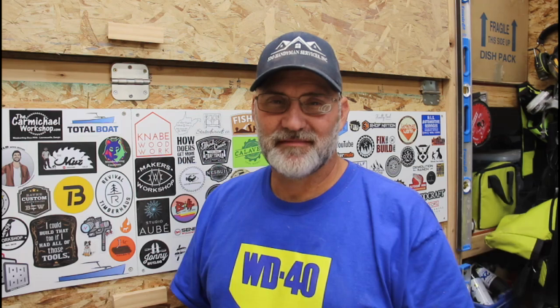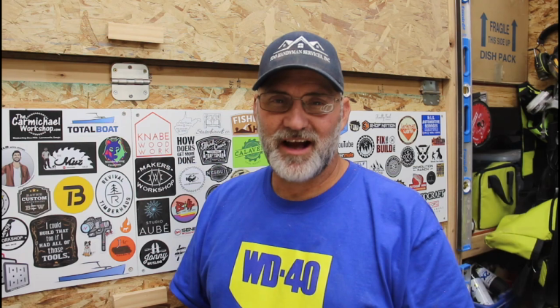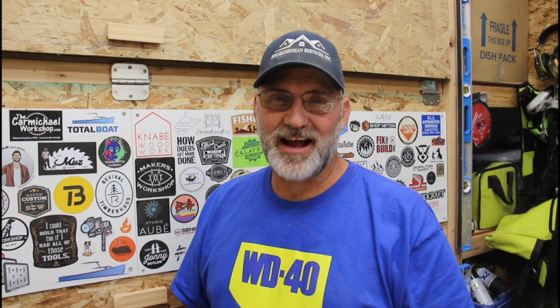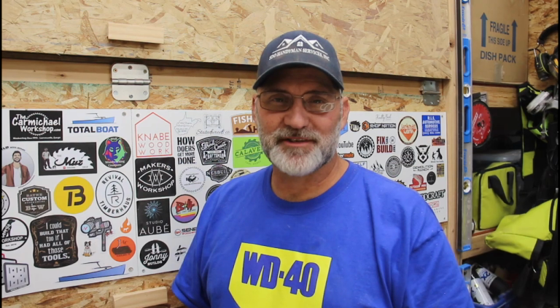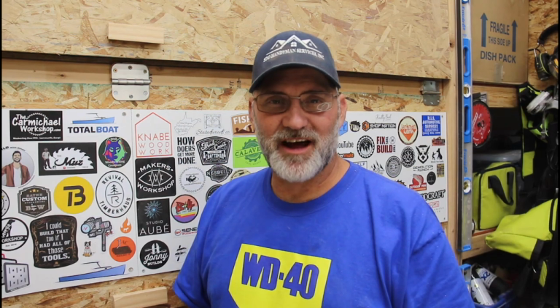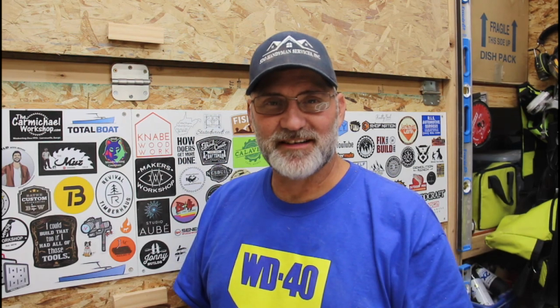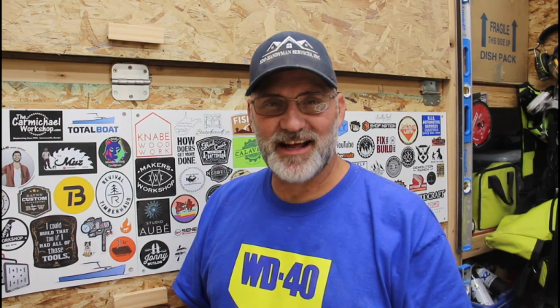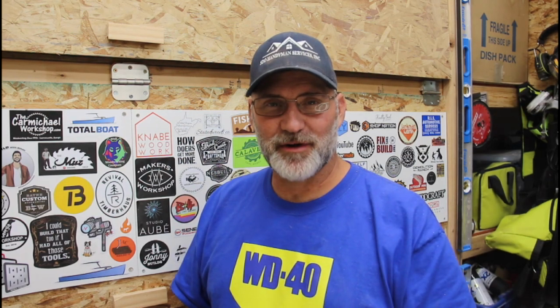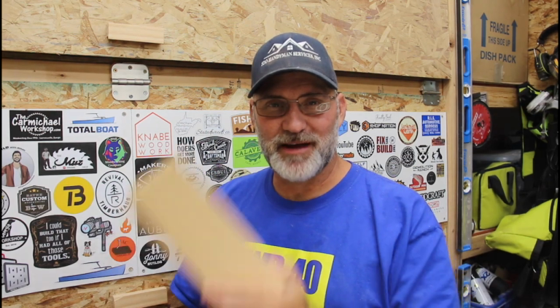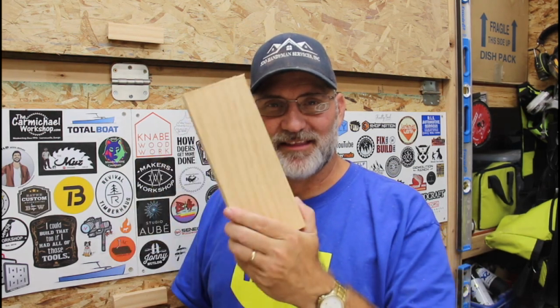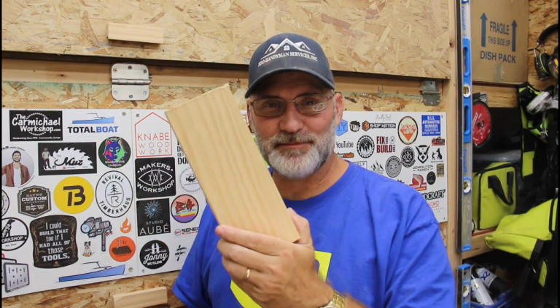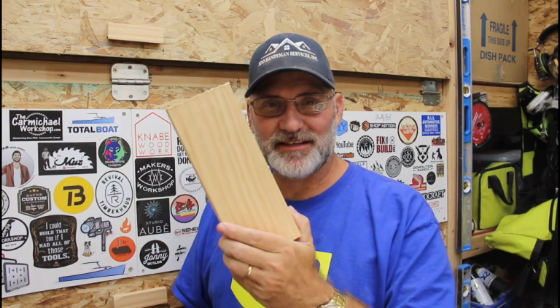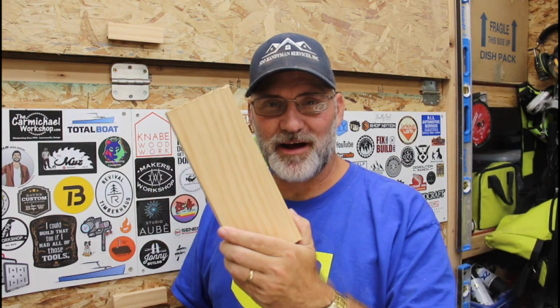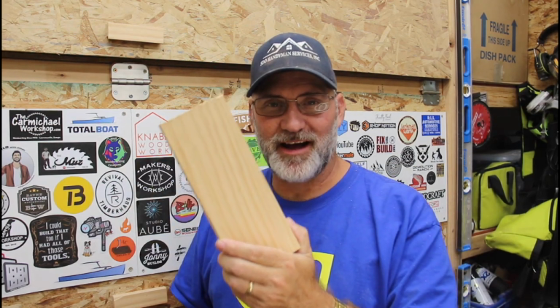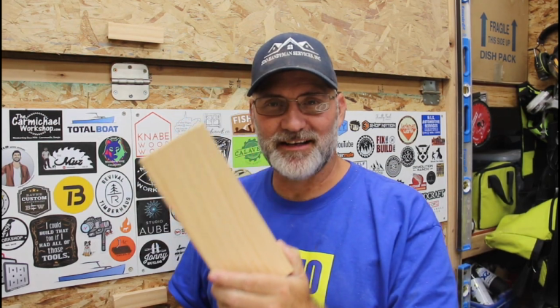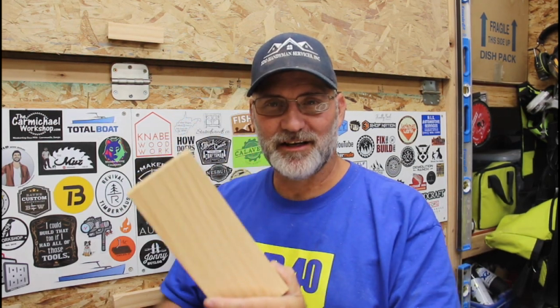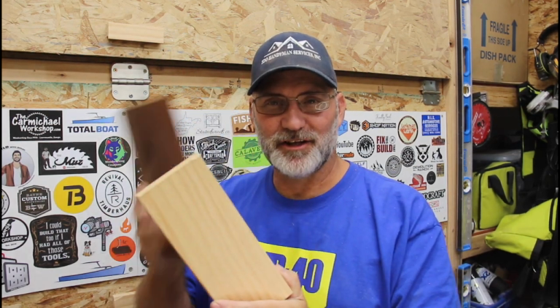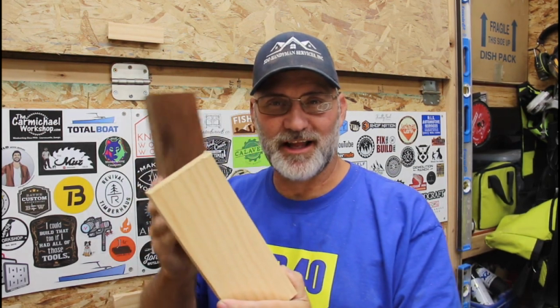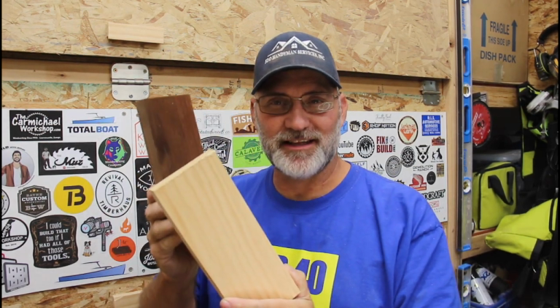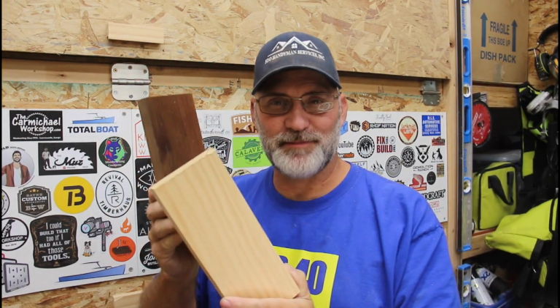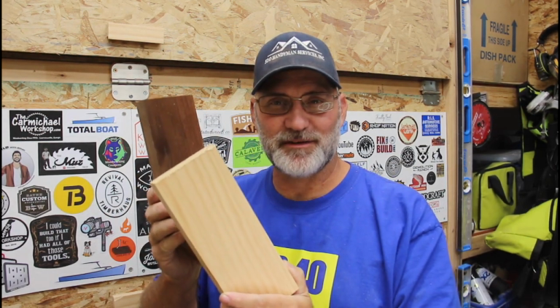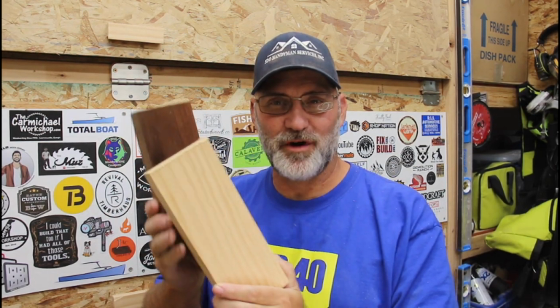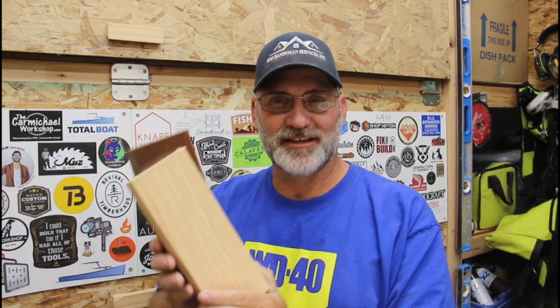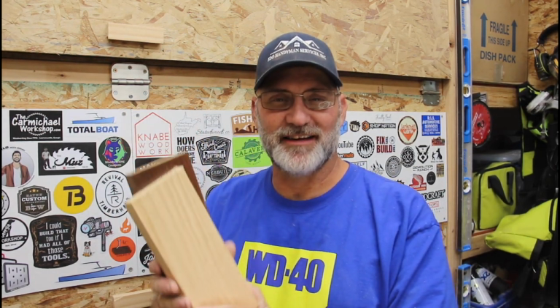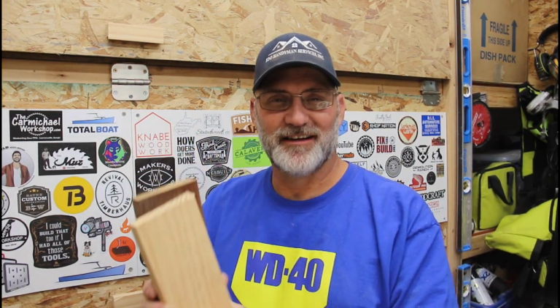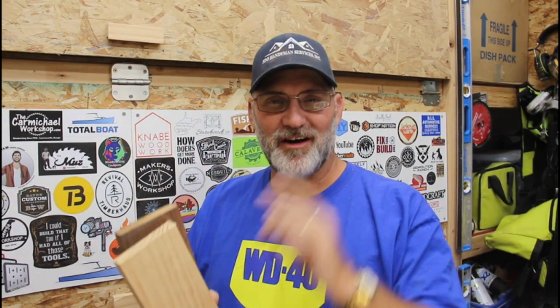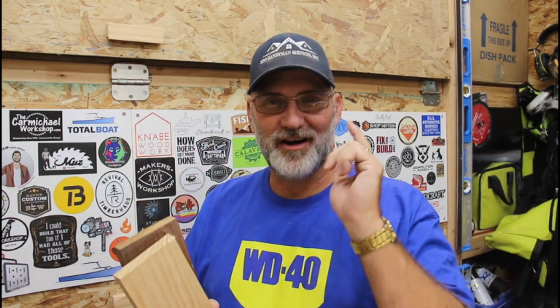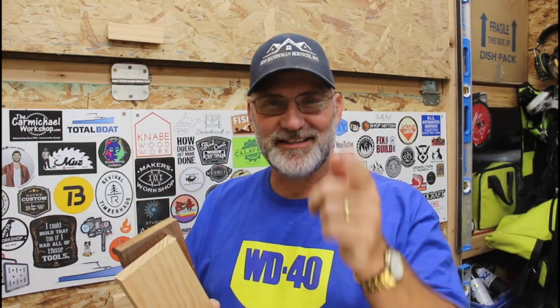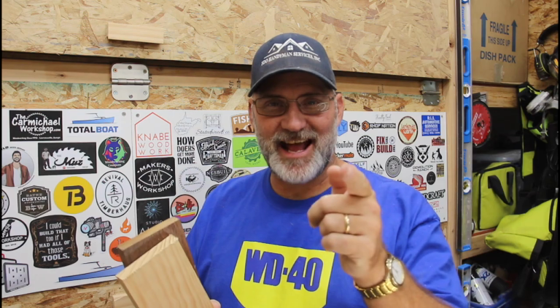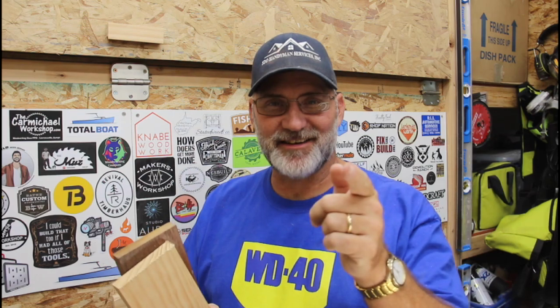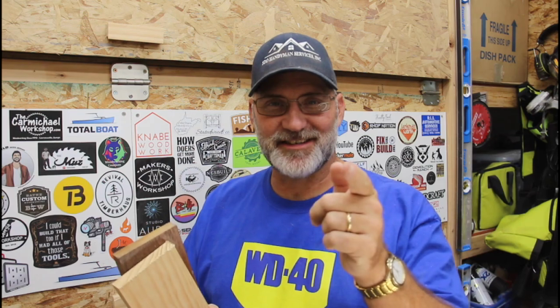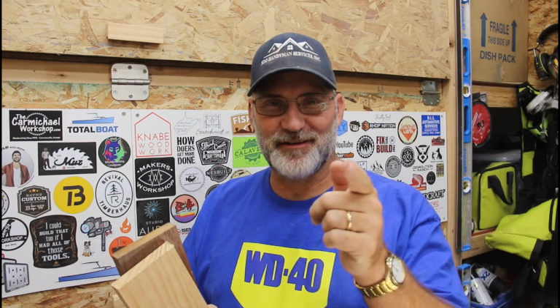Hi, I'm Scott. Today we're going to make this piece of pine look like this piece of walnut on Dad It Yourself.